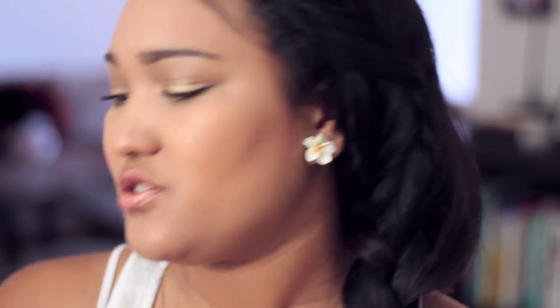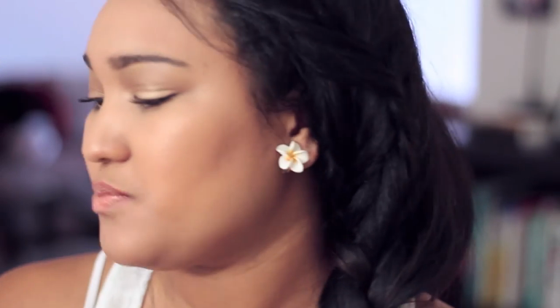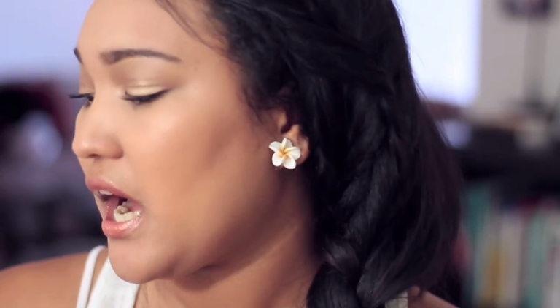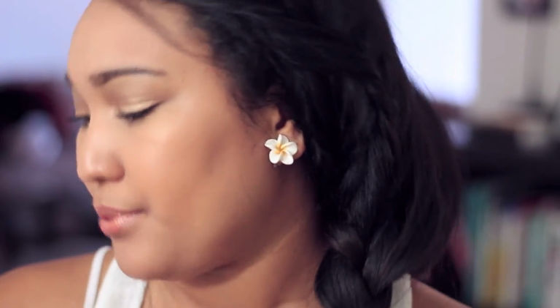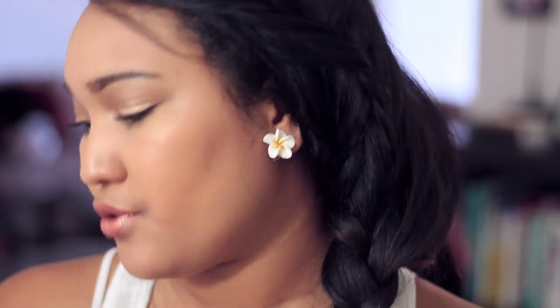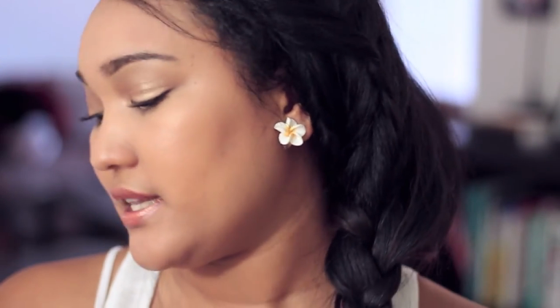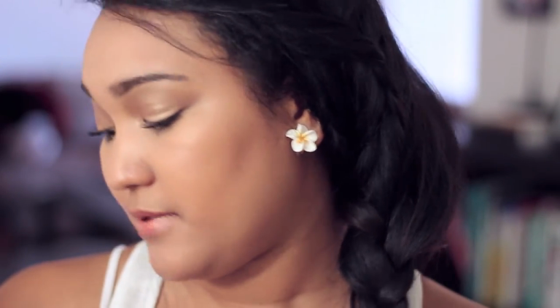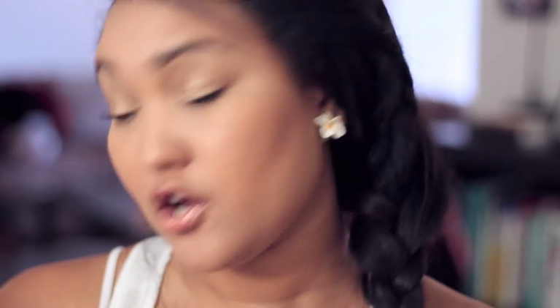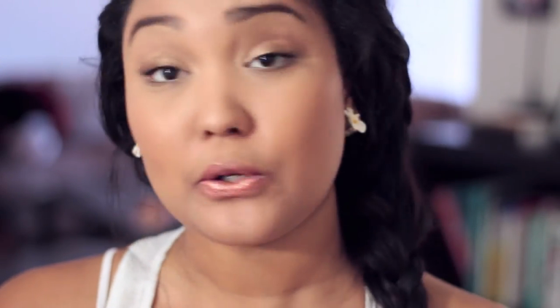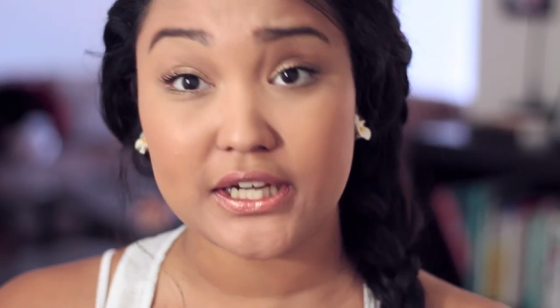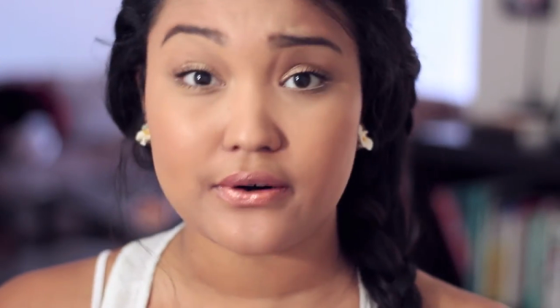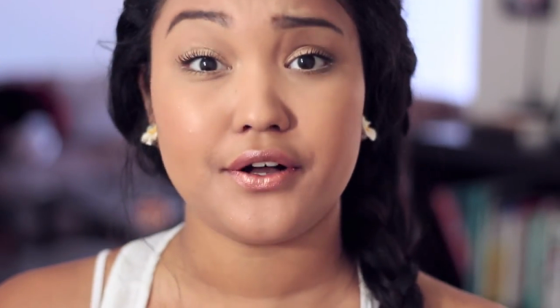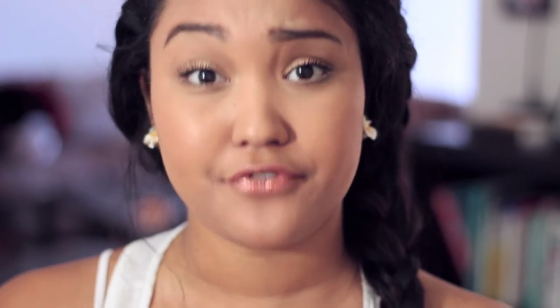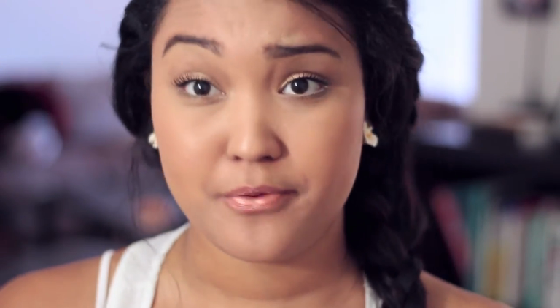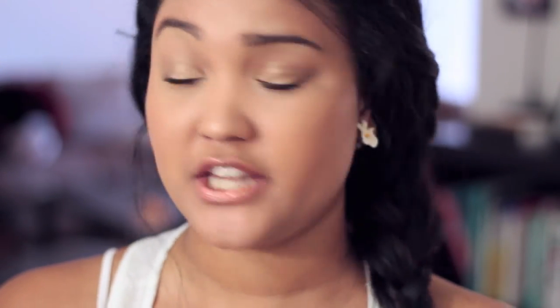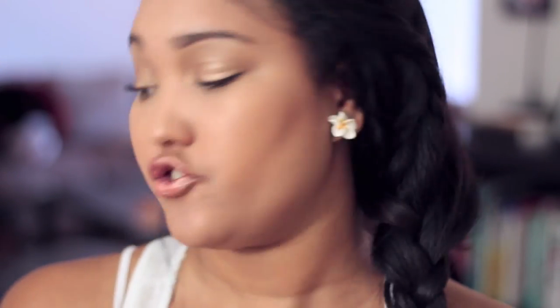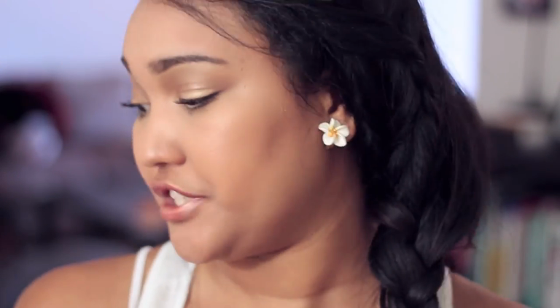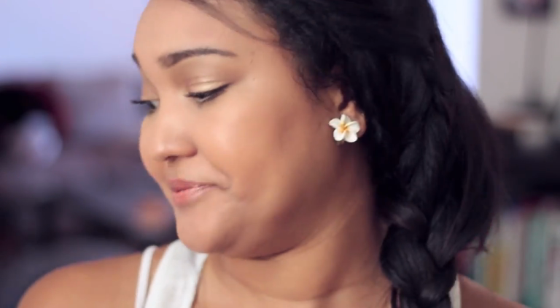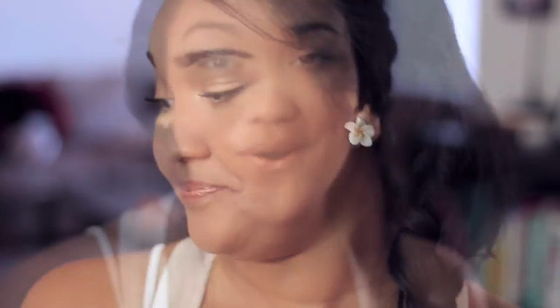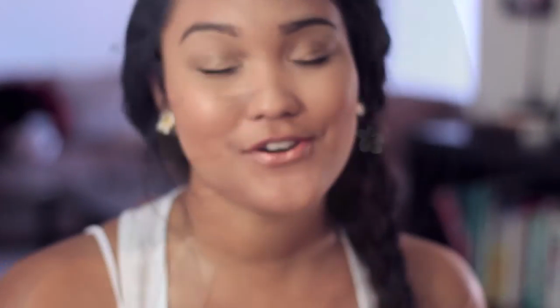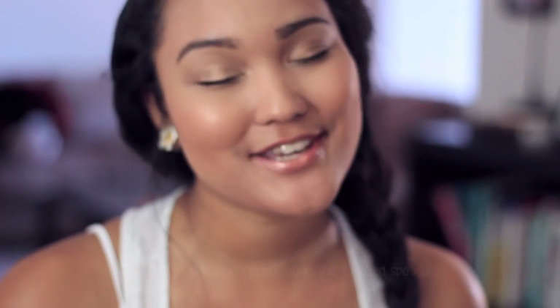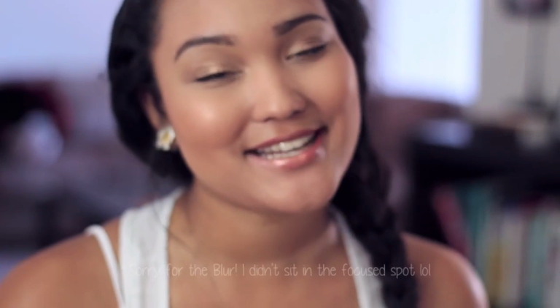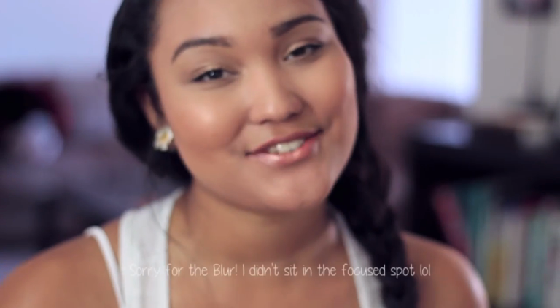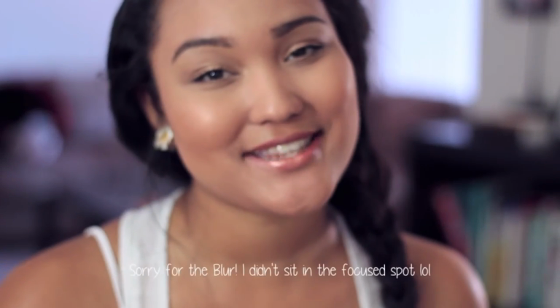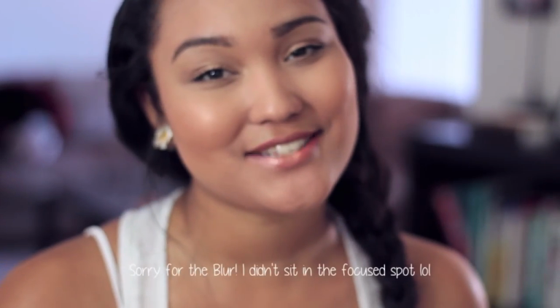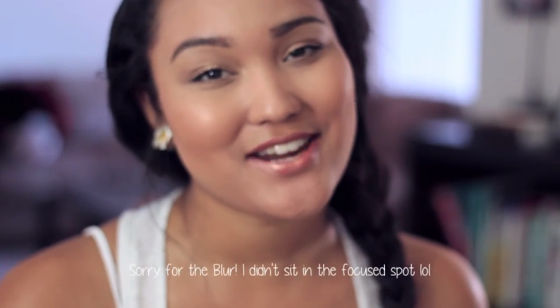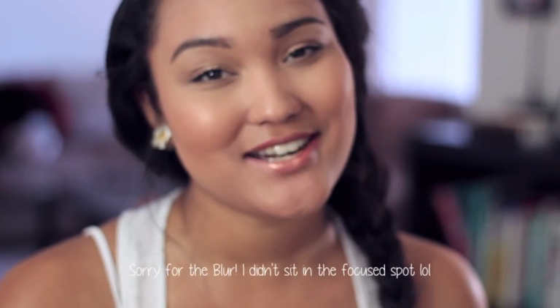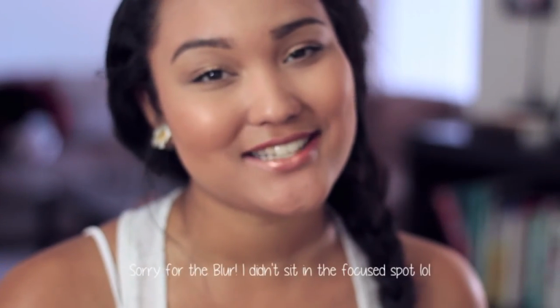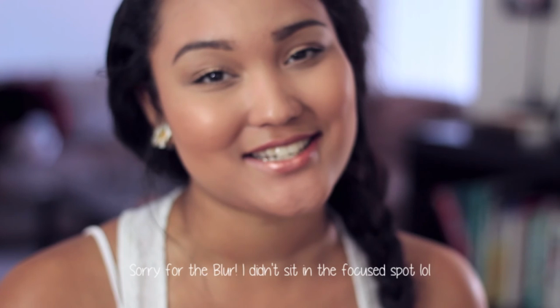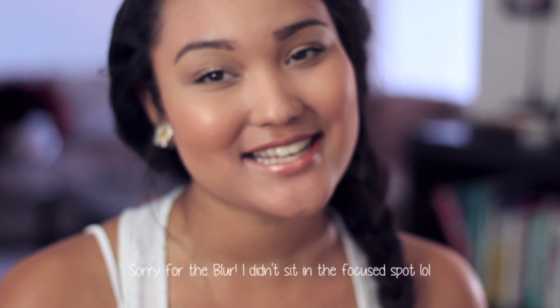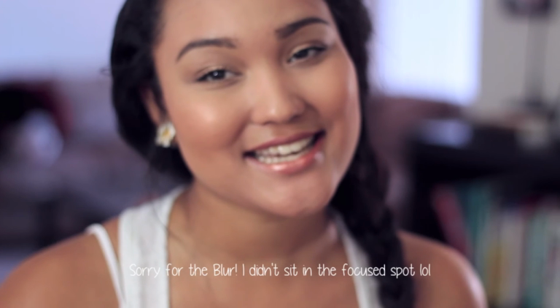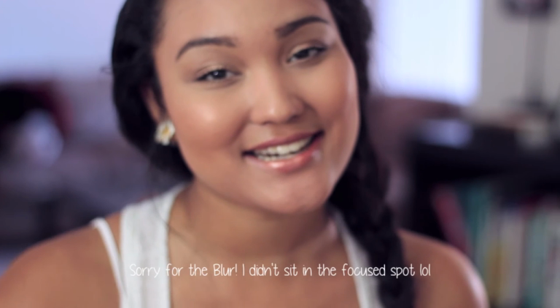This is probably going to be my holy grail firming lotion. Hopefully you guys enjoyed this video and I'll talk to you guys later.